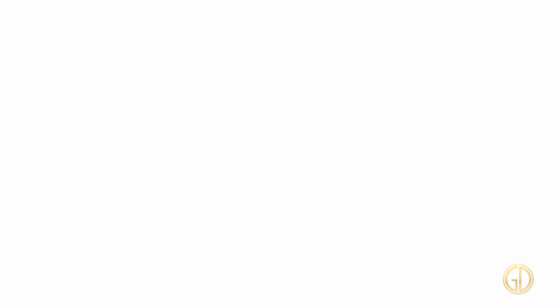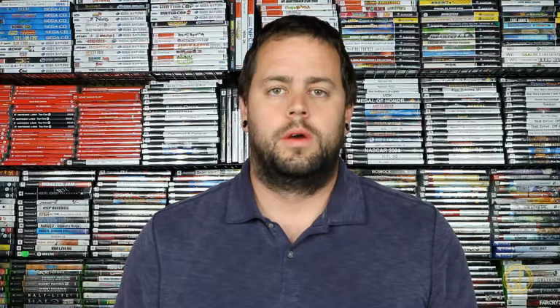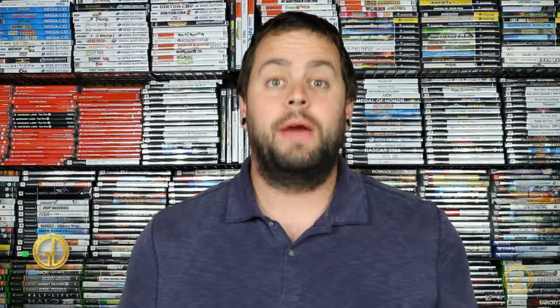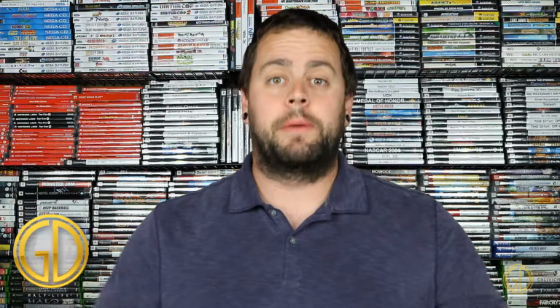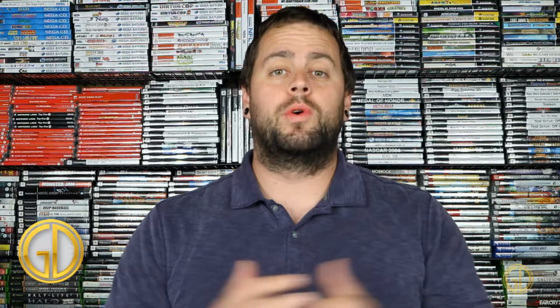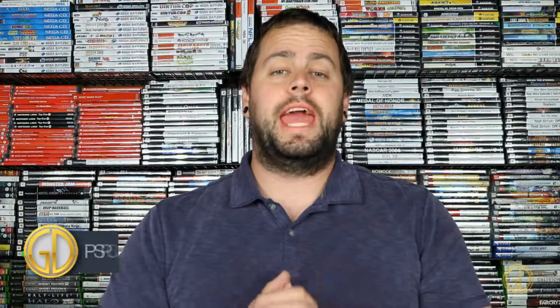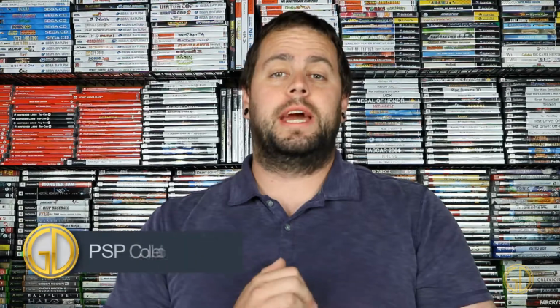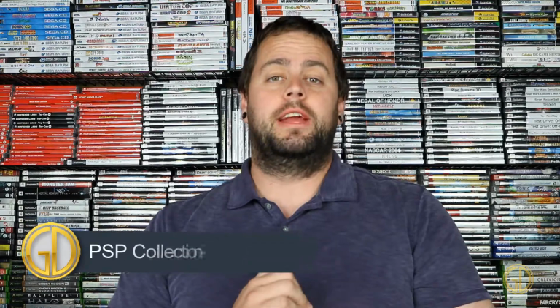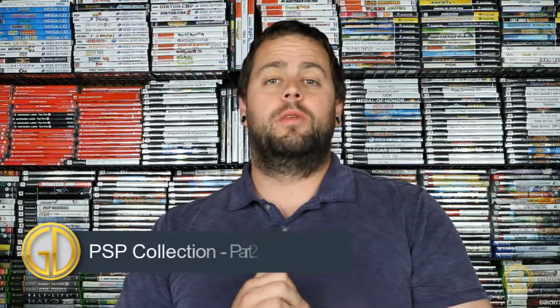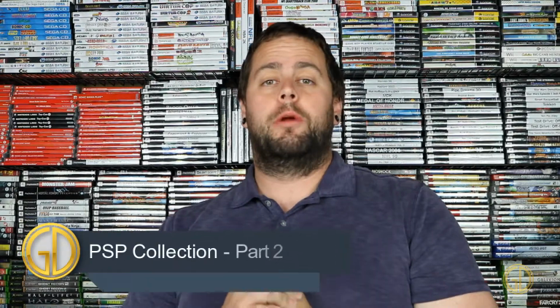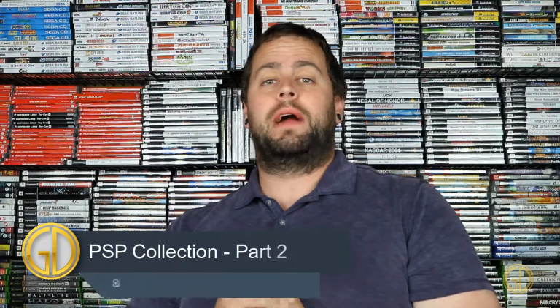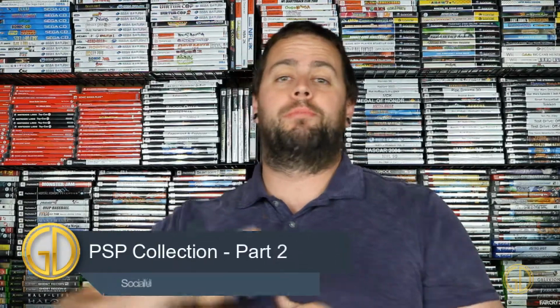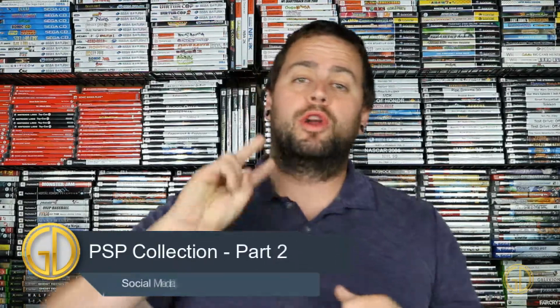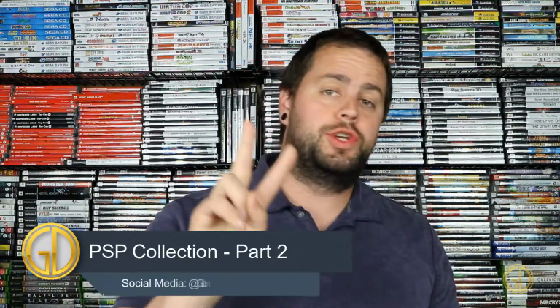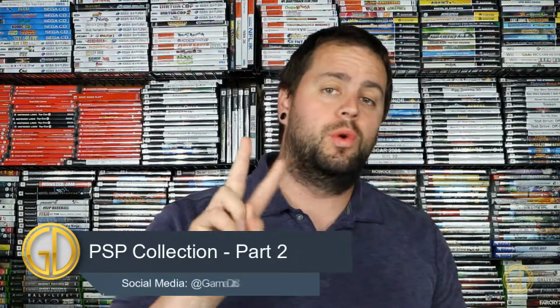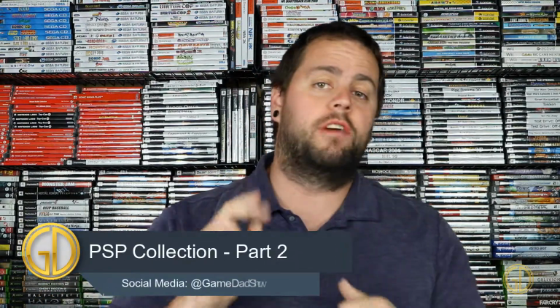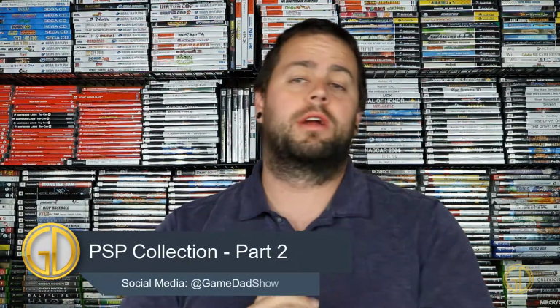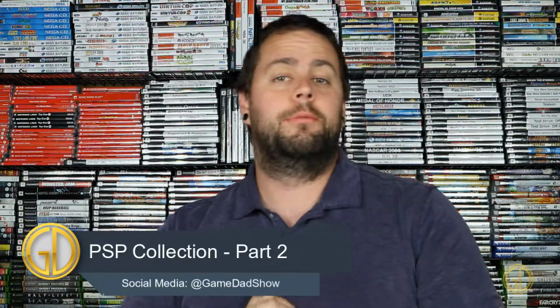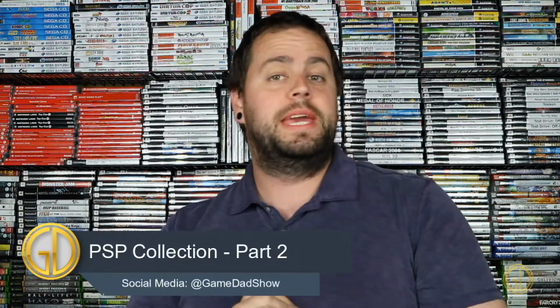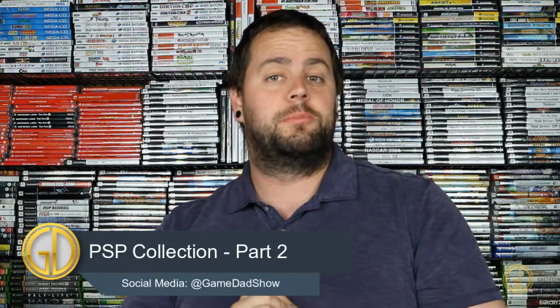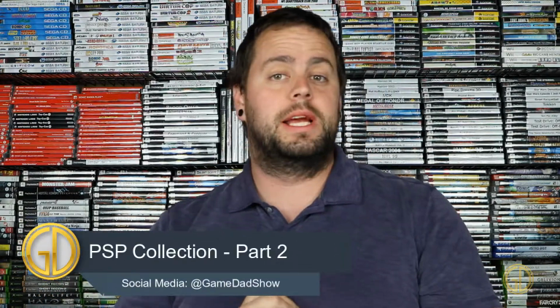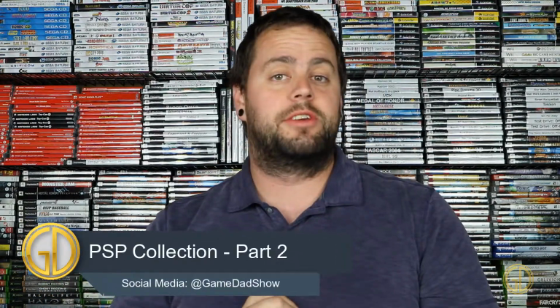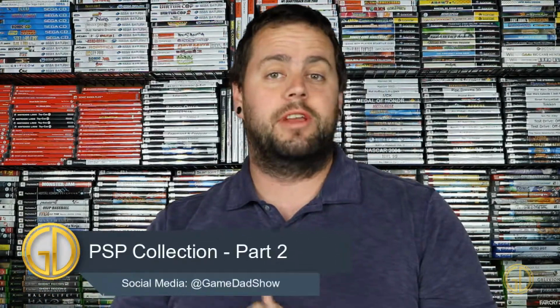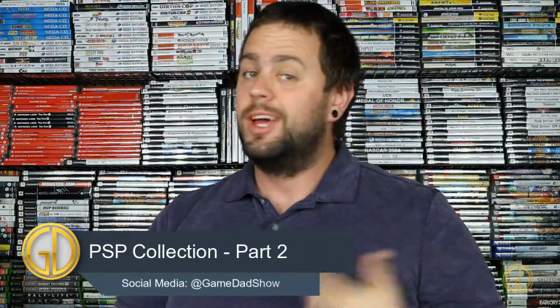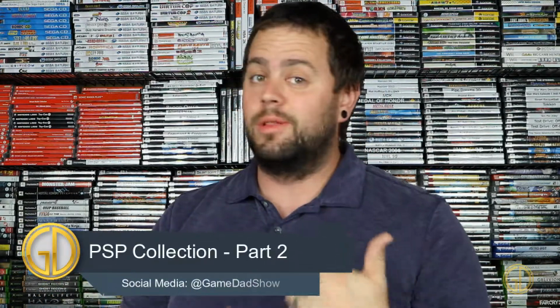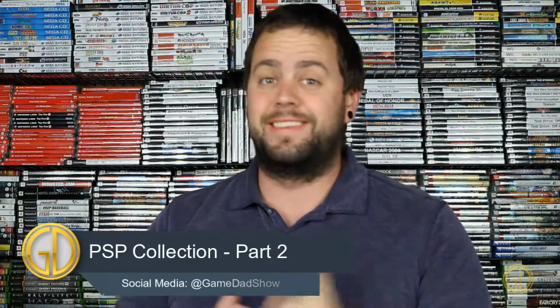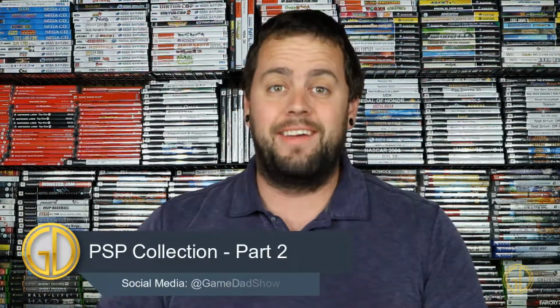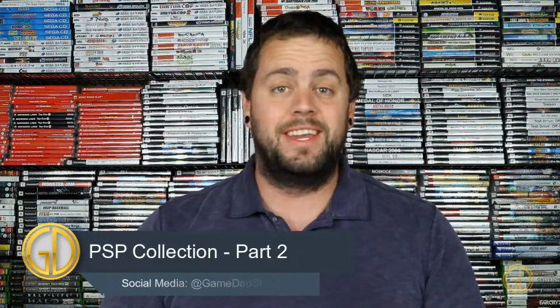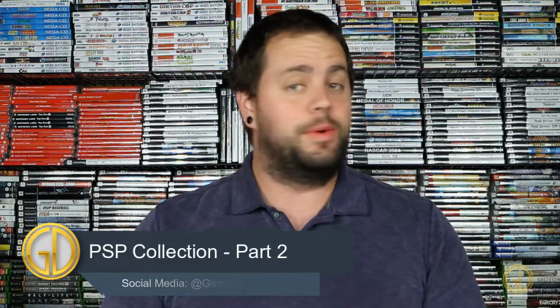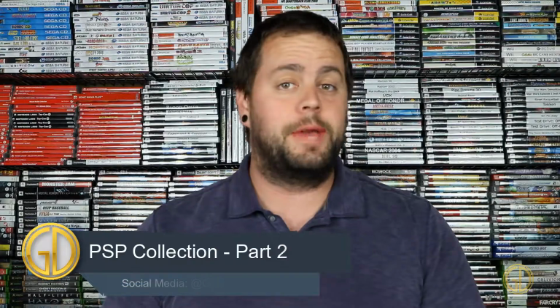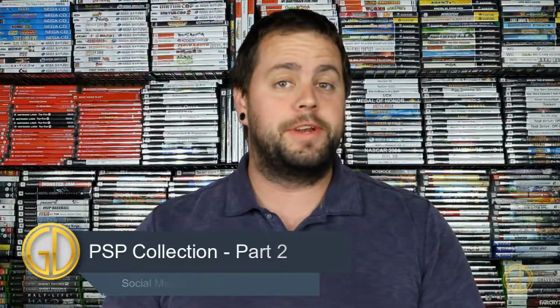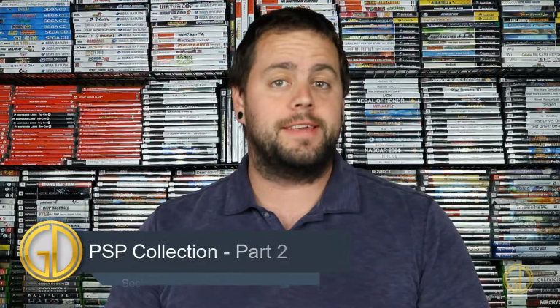Hey, what's up everyone. Game Dad here and we are back with part two of my current PSP collection. So let's dive in and see what games are next.